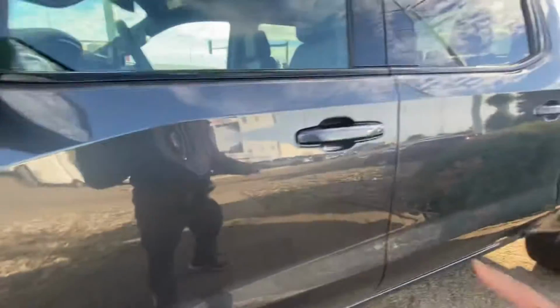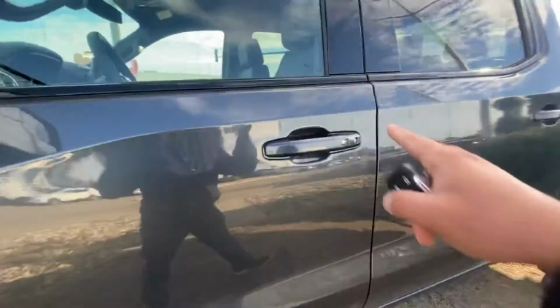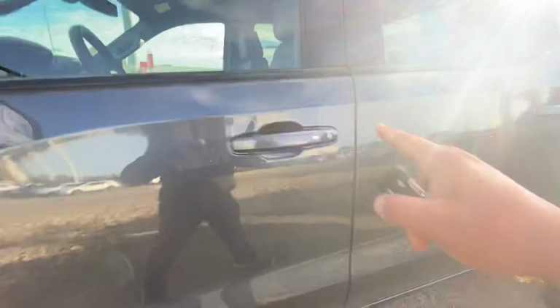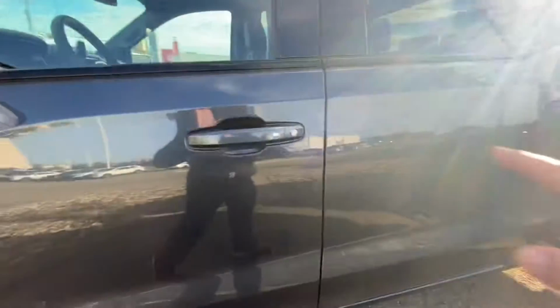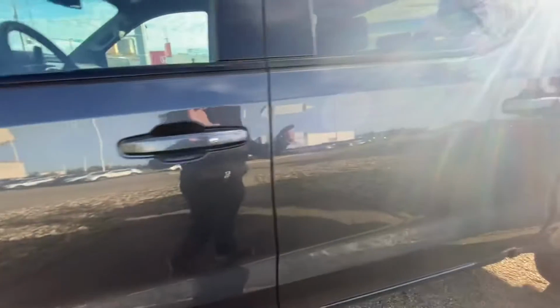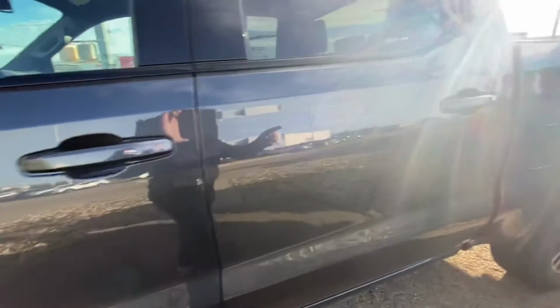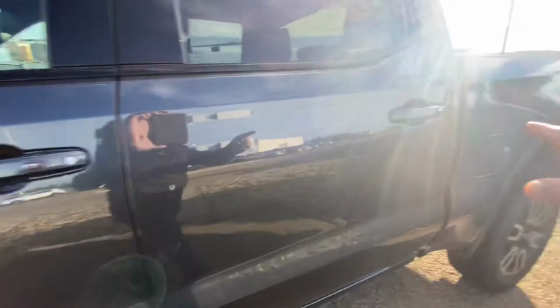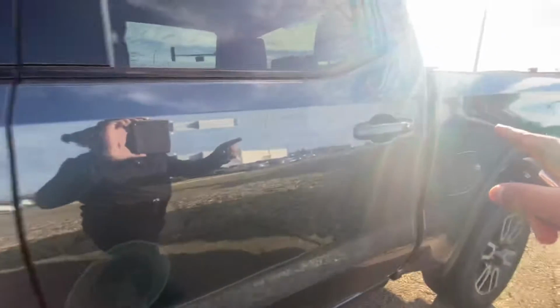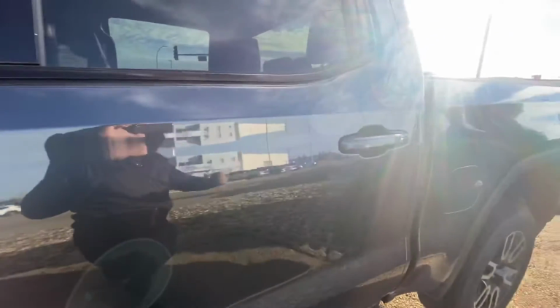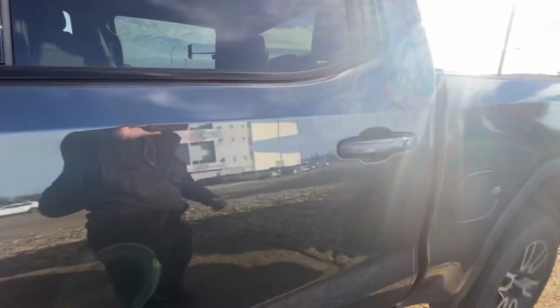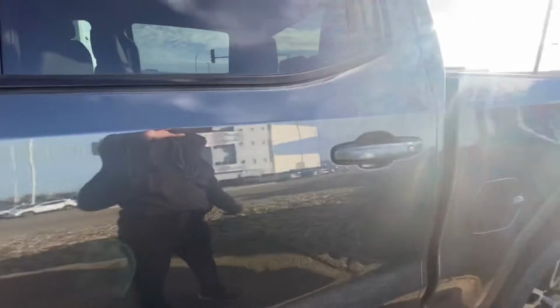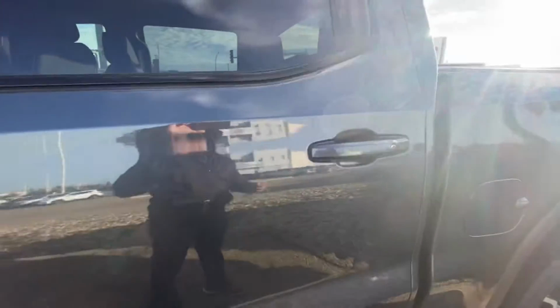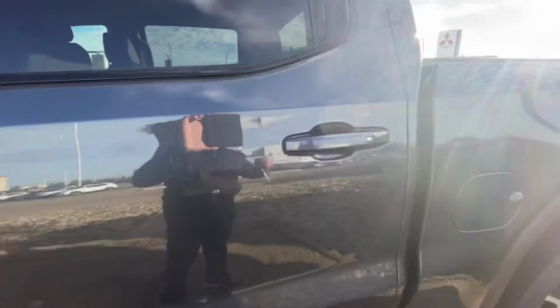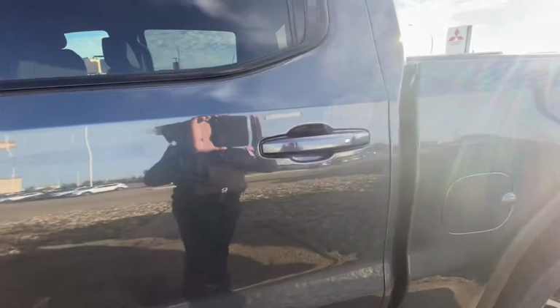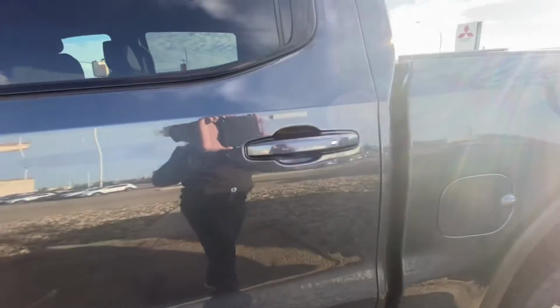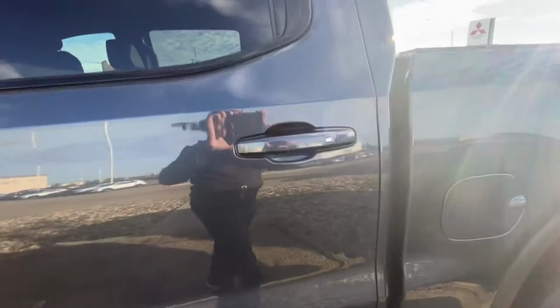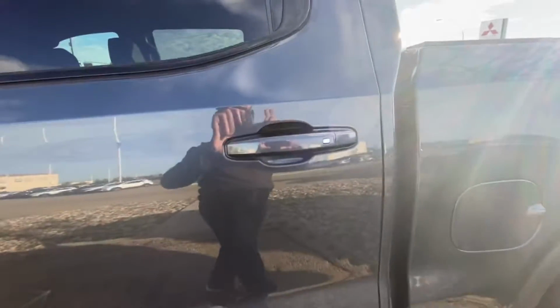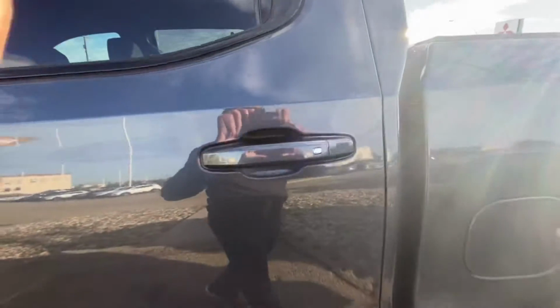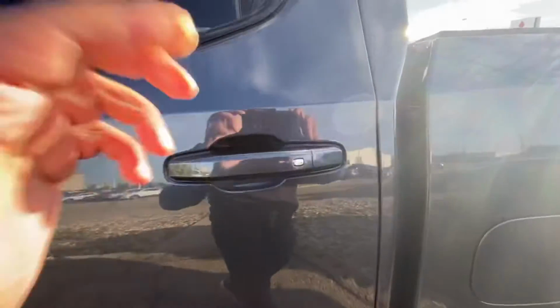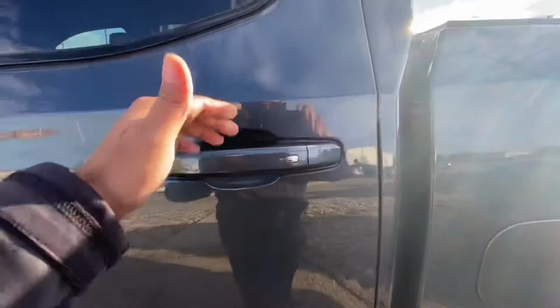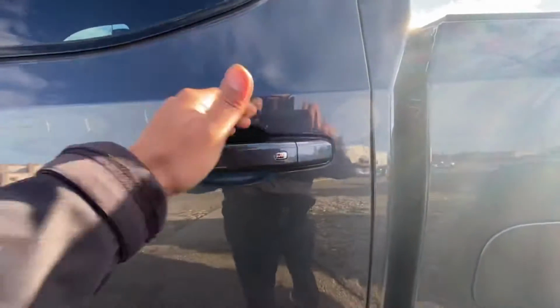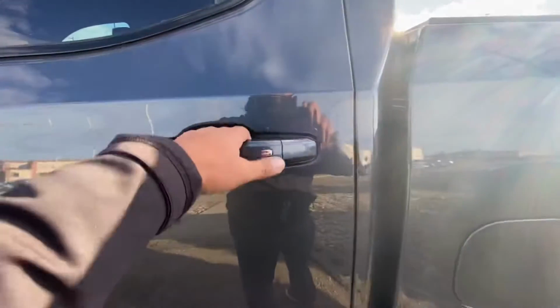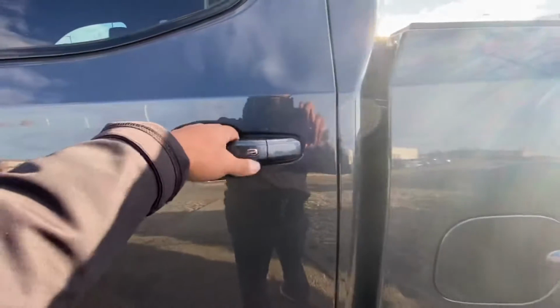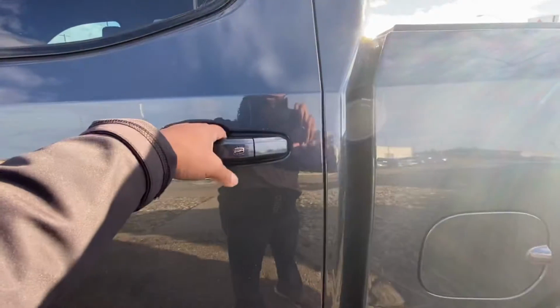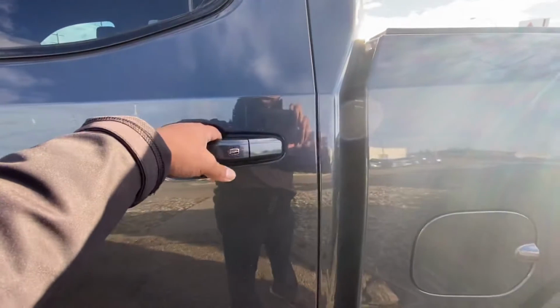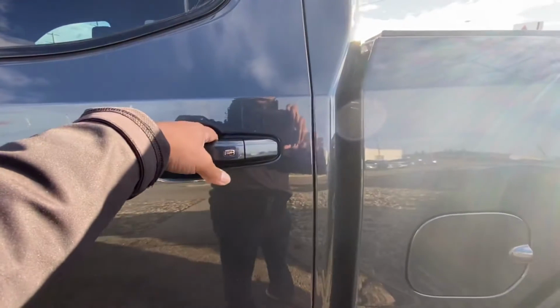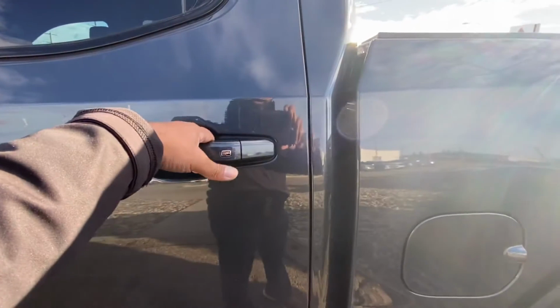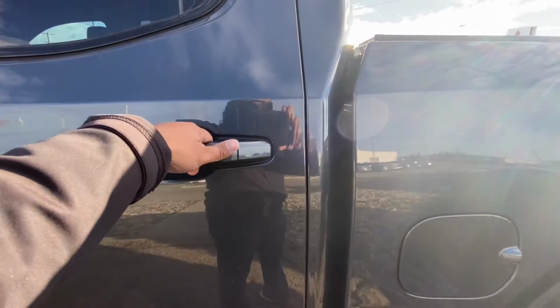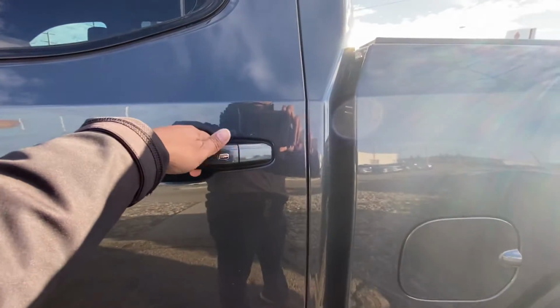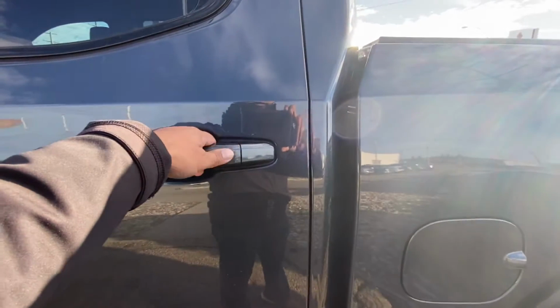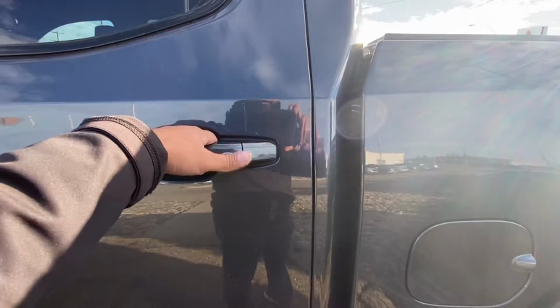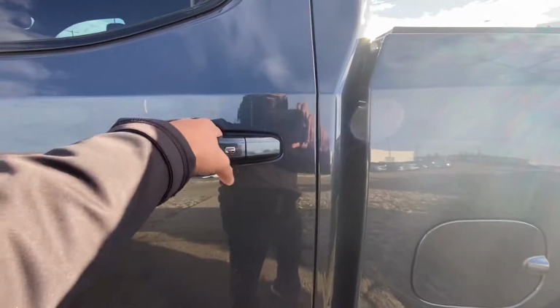It comes with passive entry on all four doors, so you can basically get in and out without using your key — just push the button.